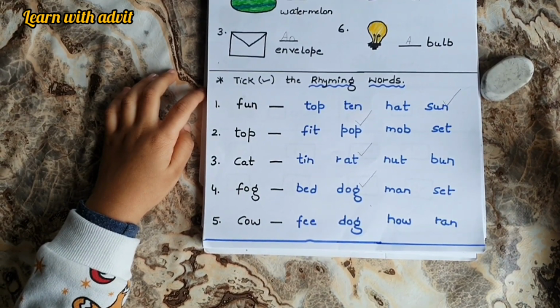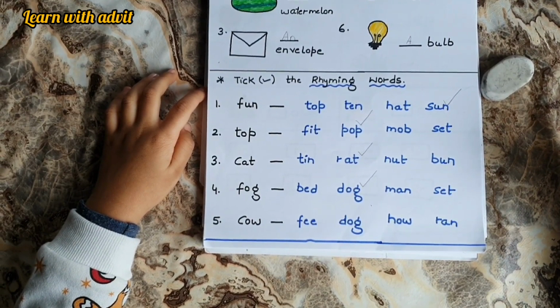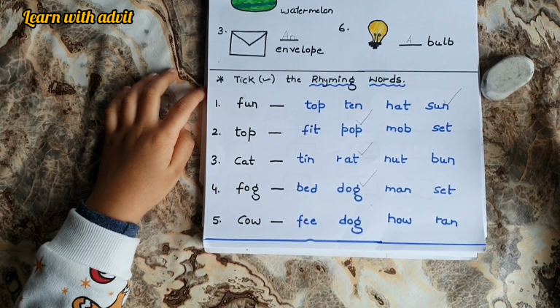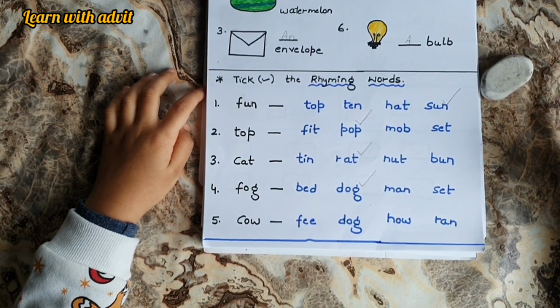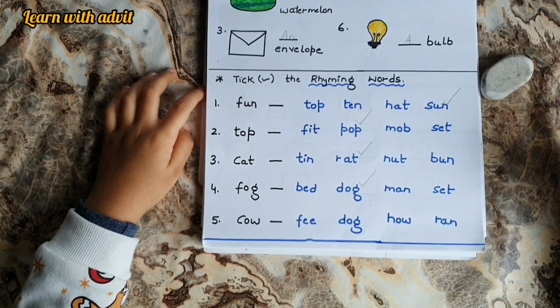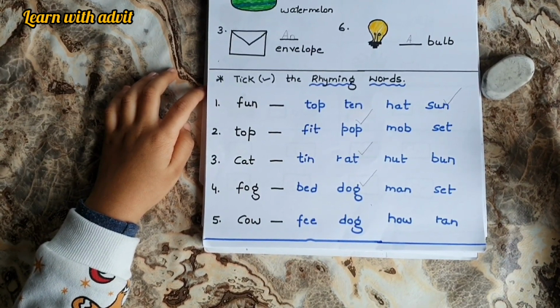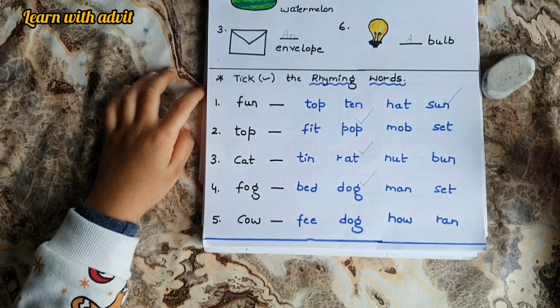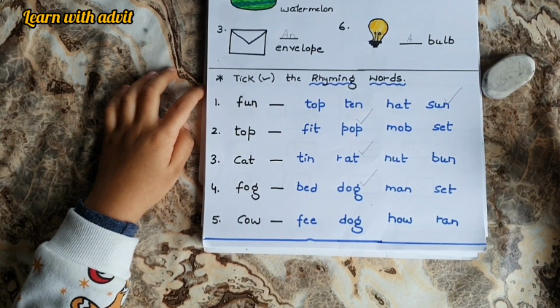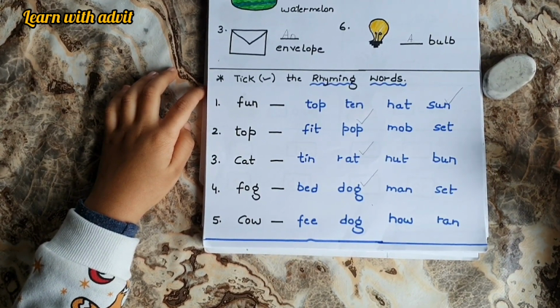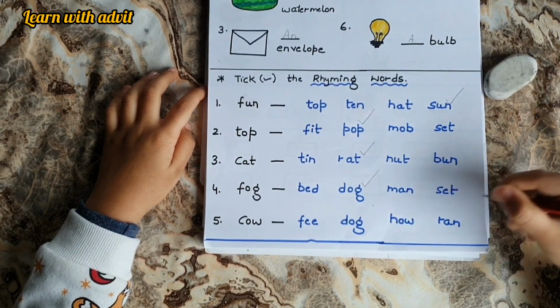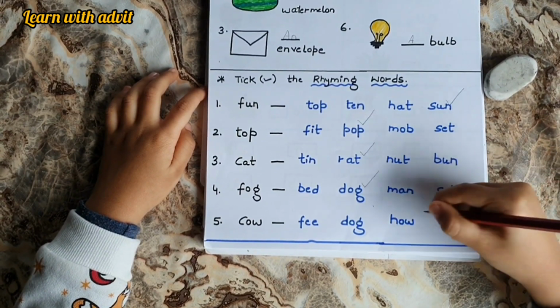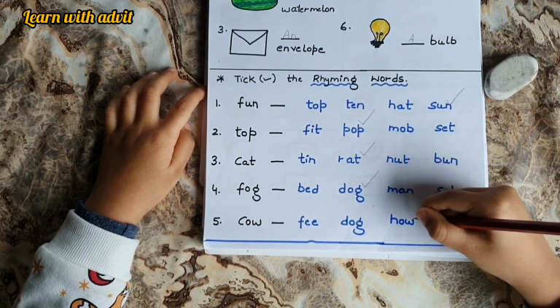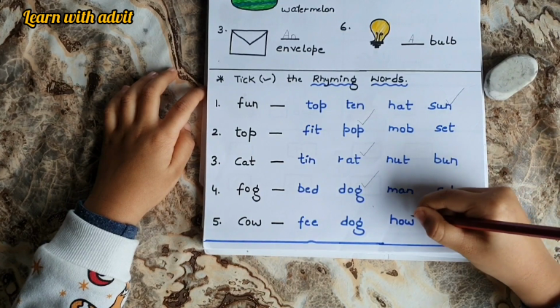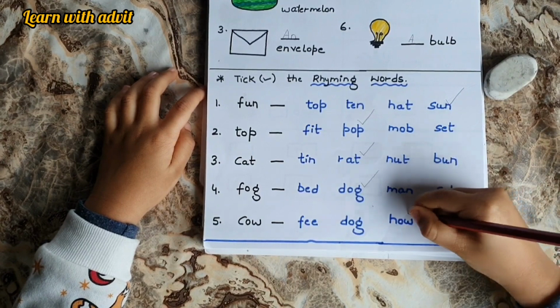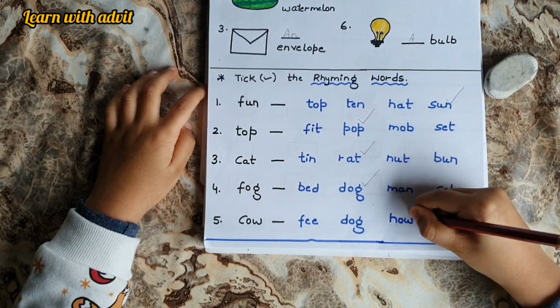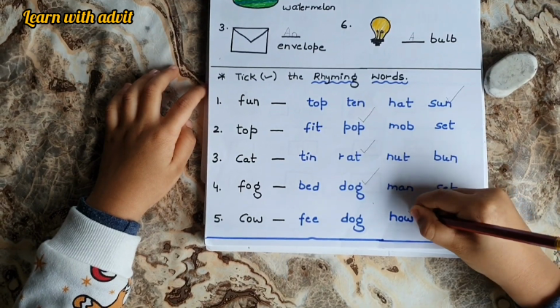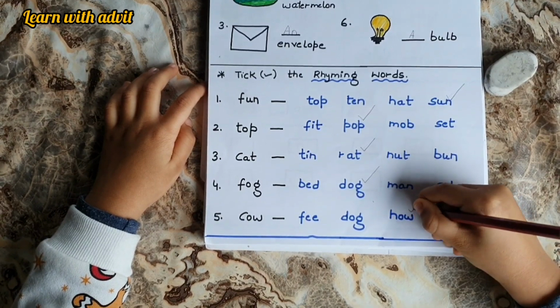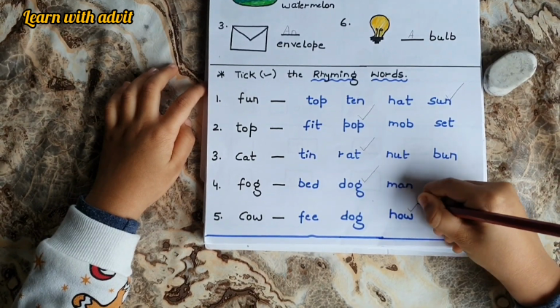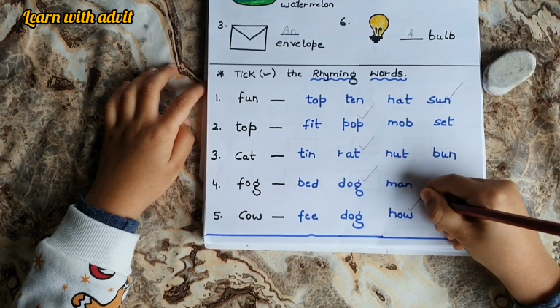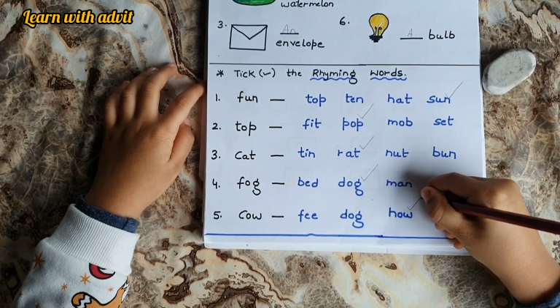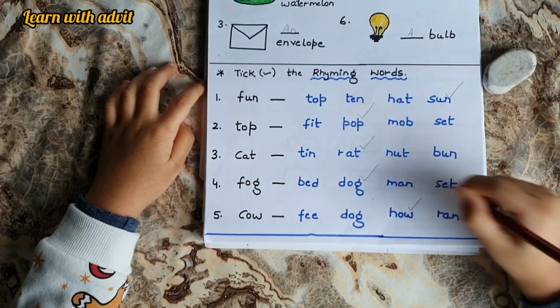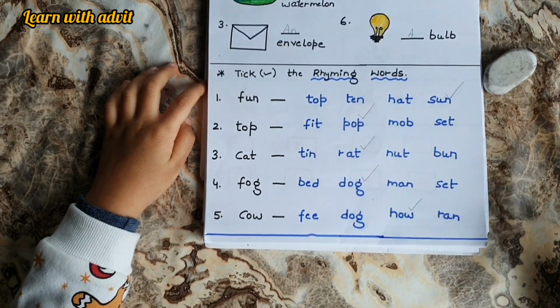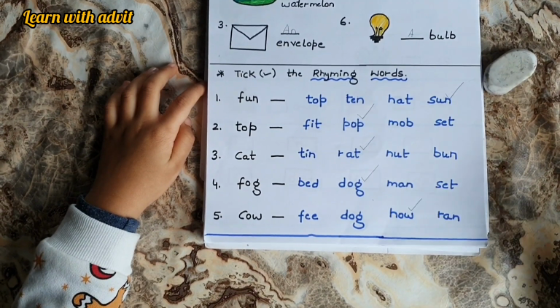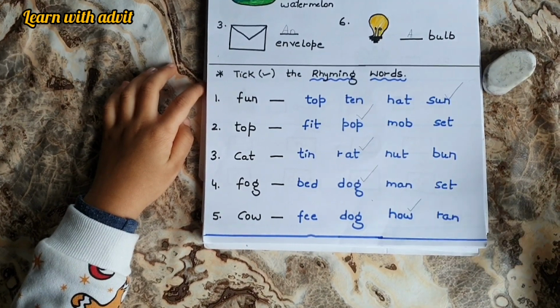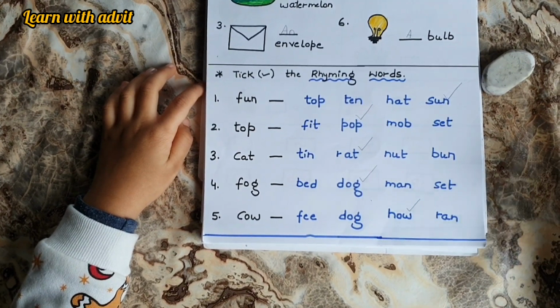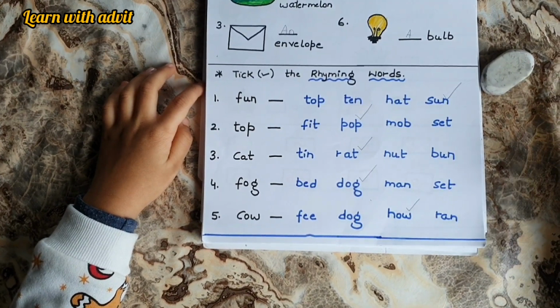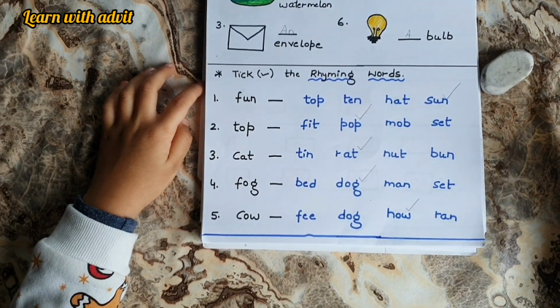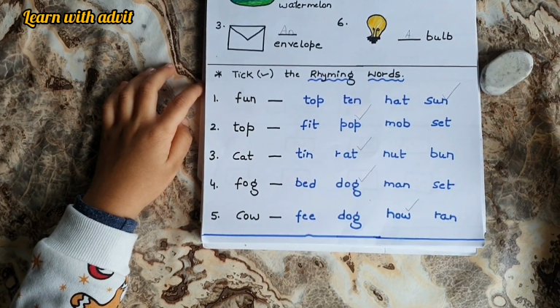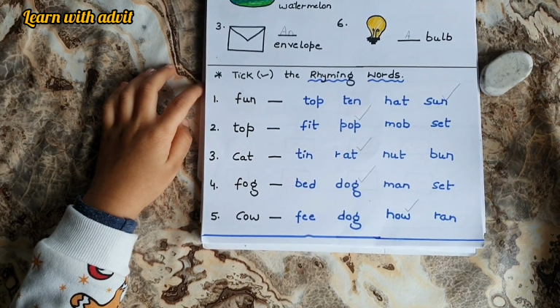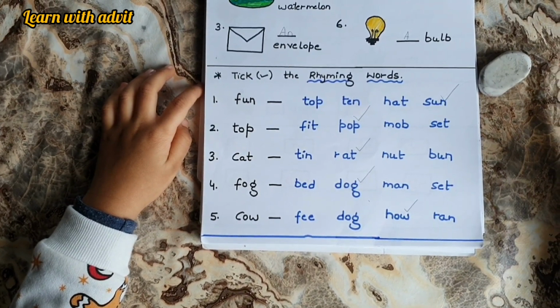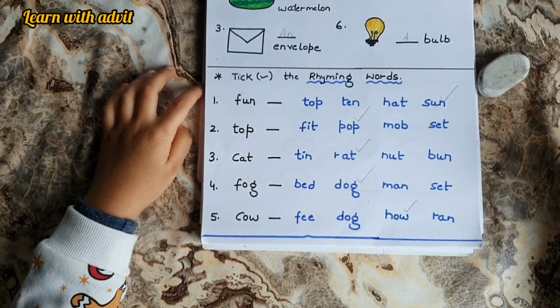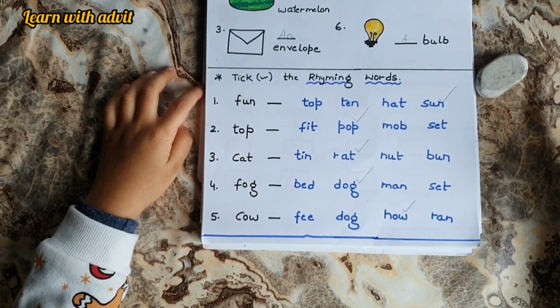Very good. Cow — How. How the cow gives us milk. Very good.